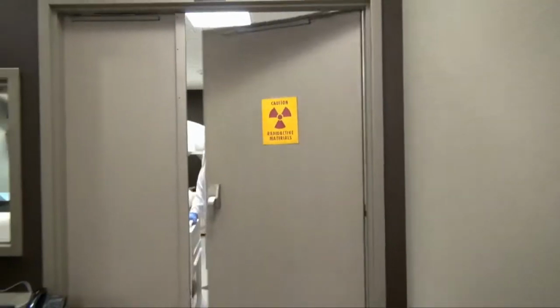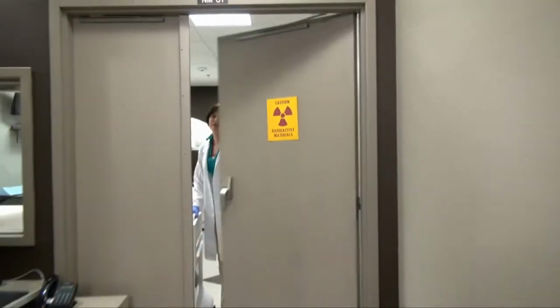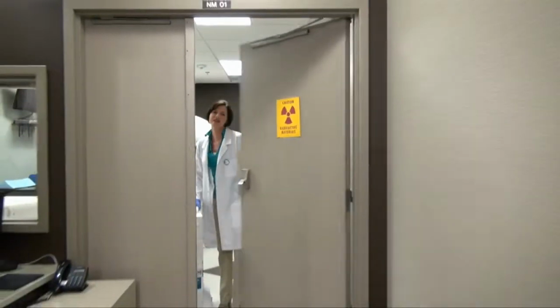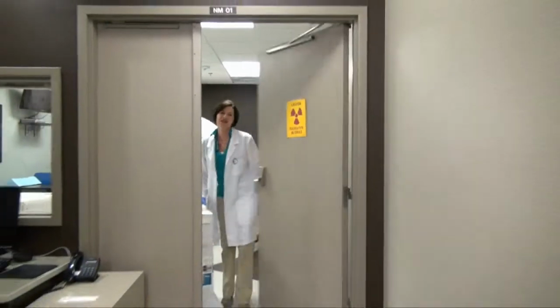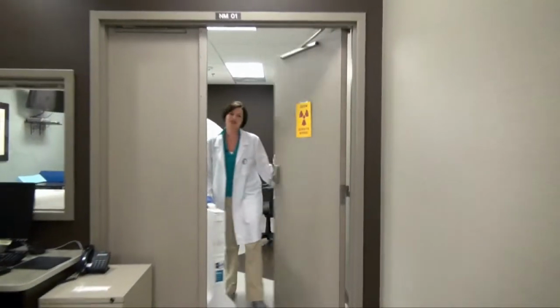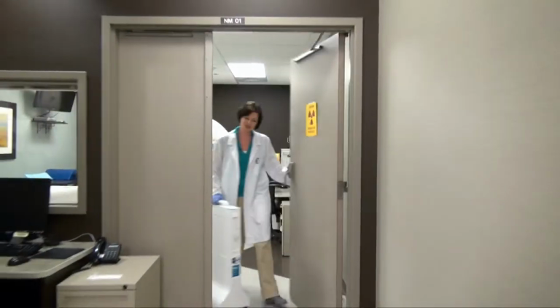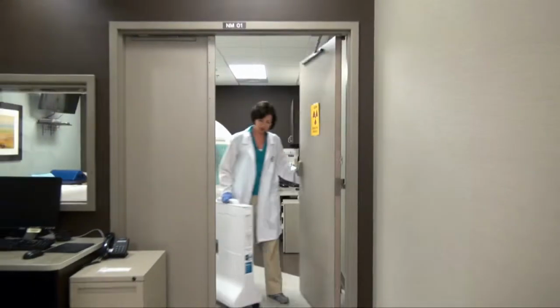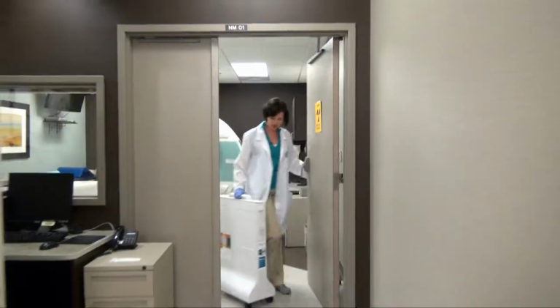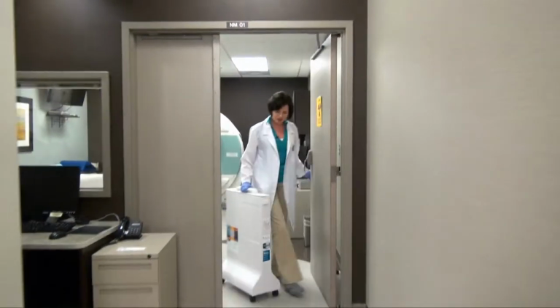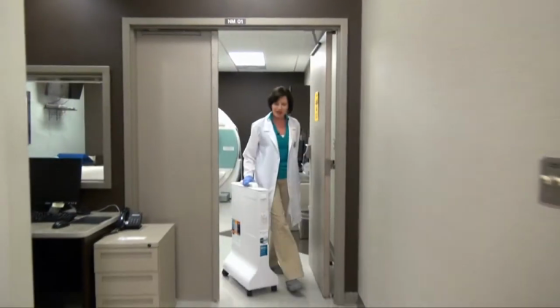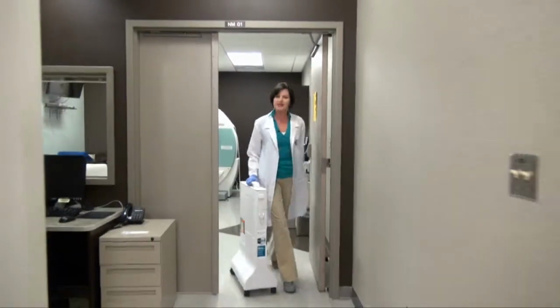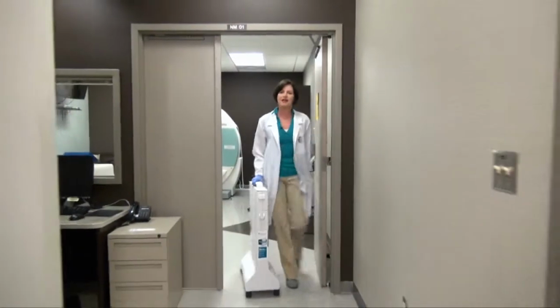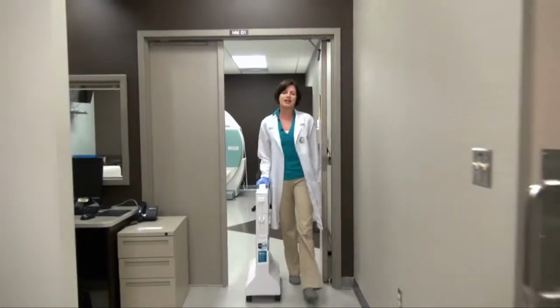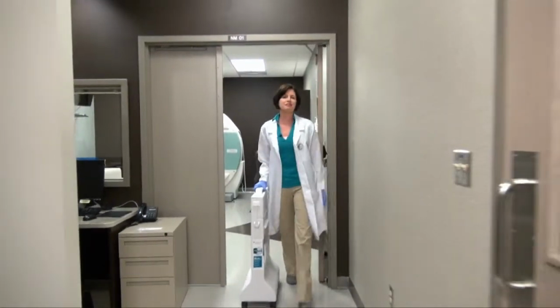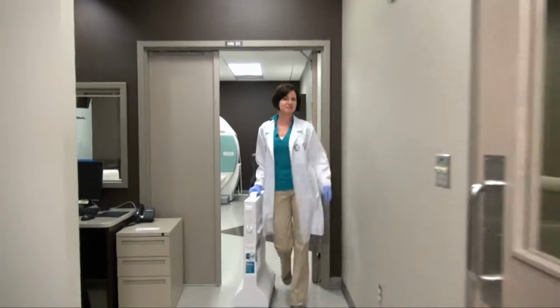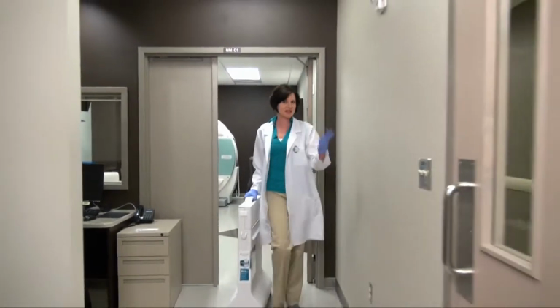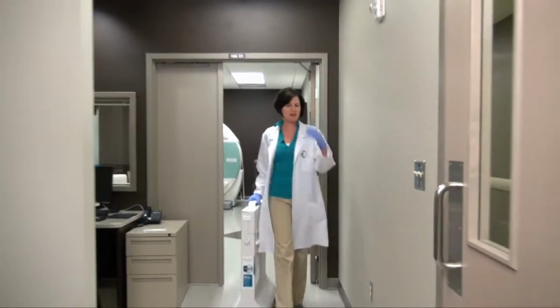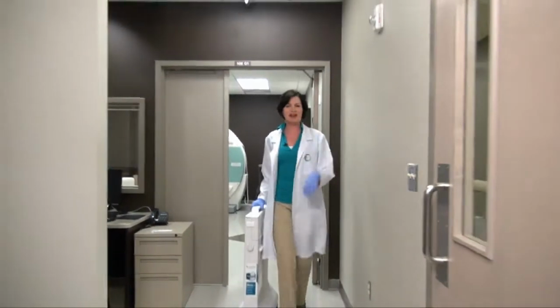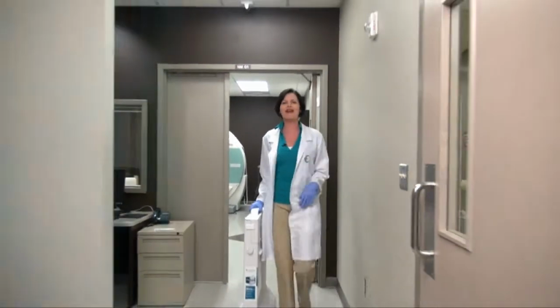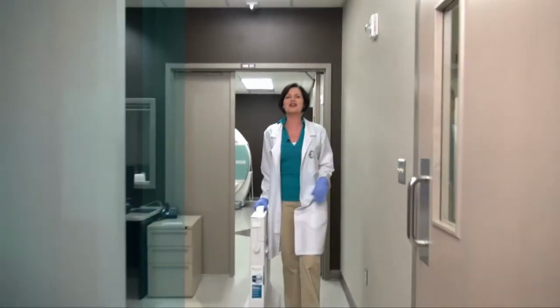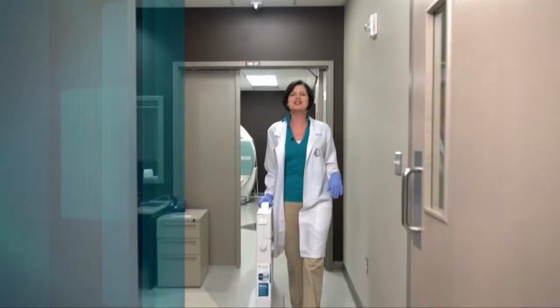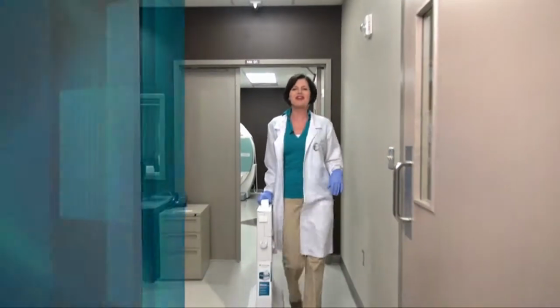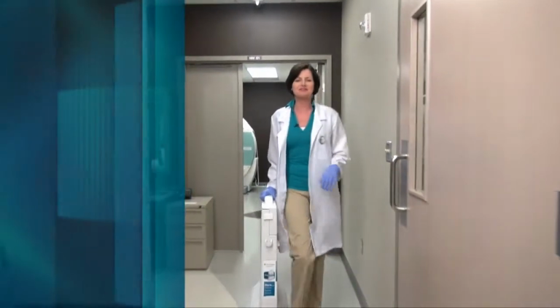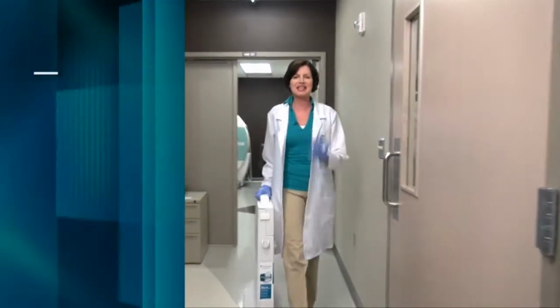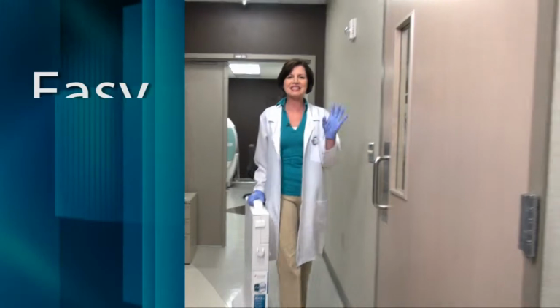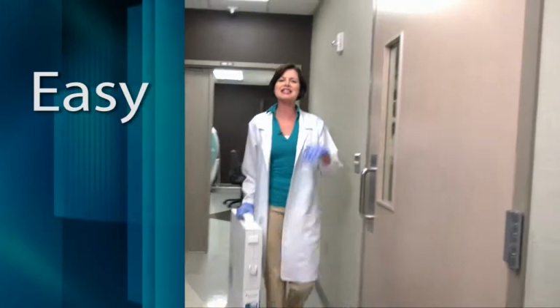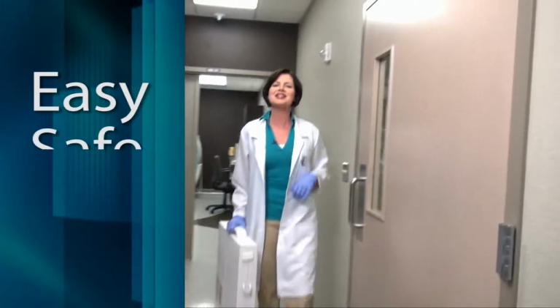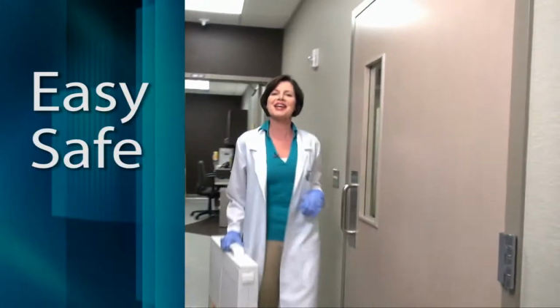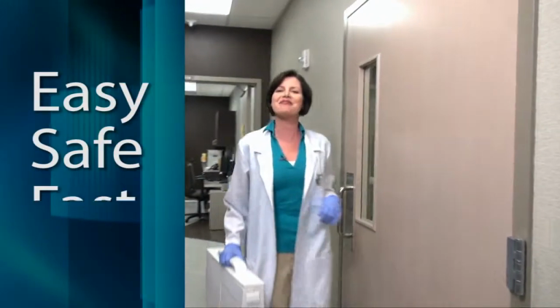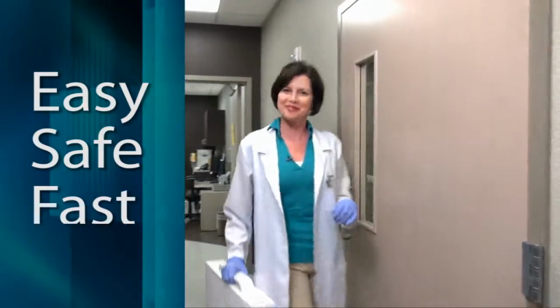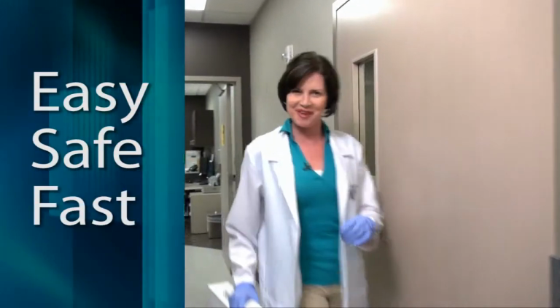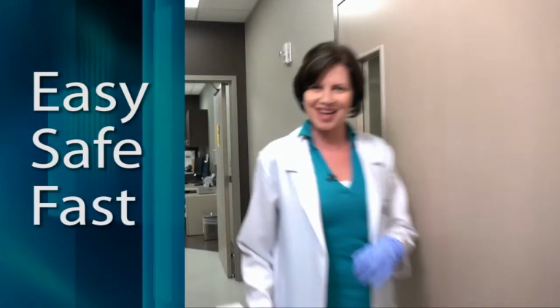Then it's just a quick trip back to the hot lab. Set the brake and you're done. Easy. Safe. Fast.